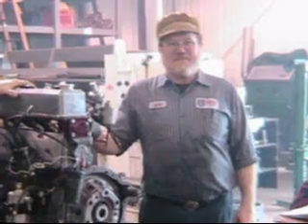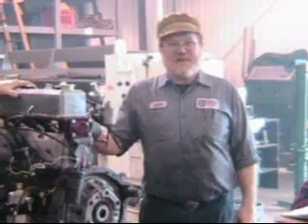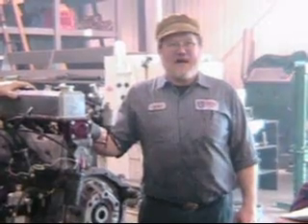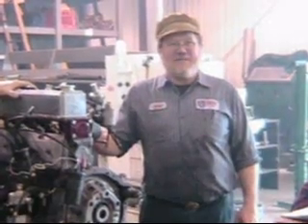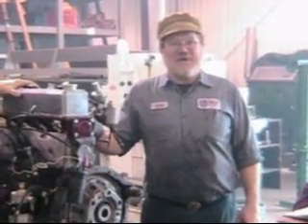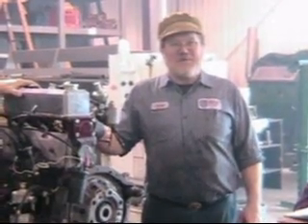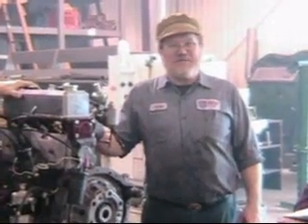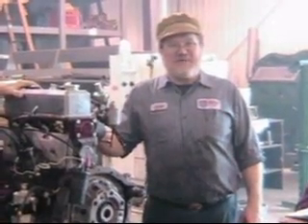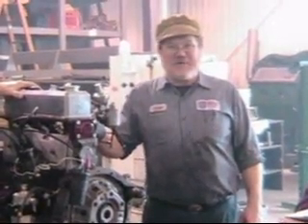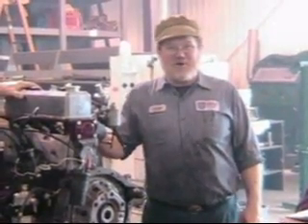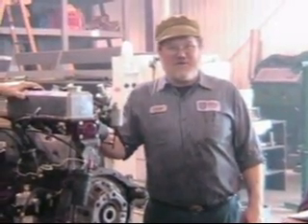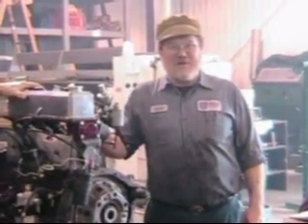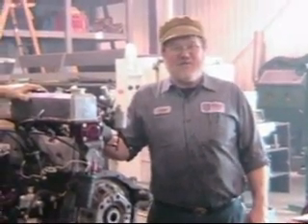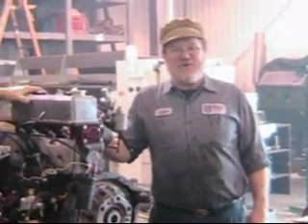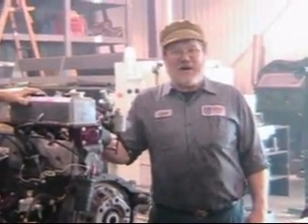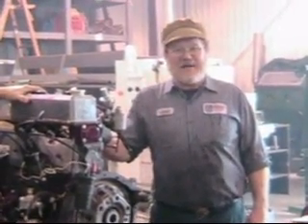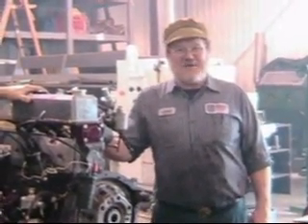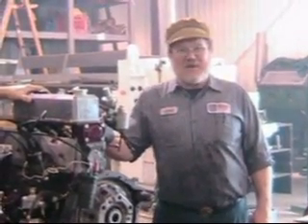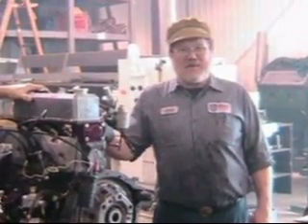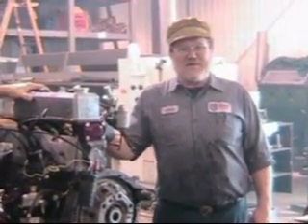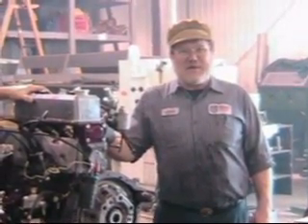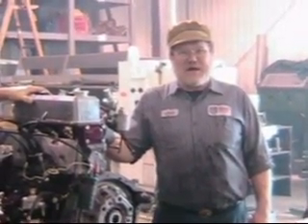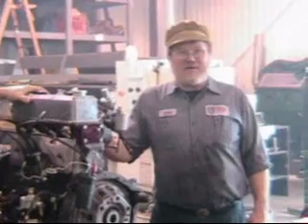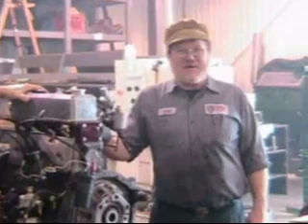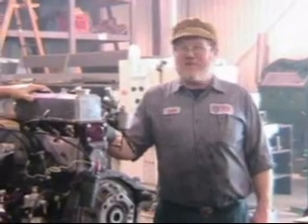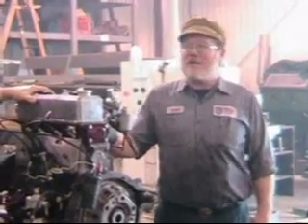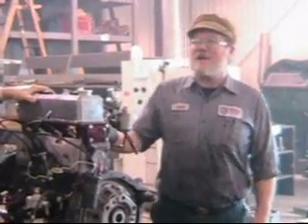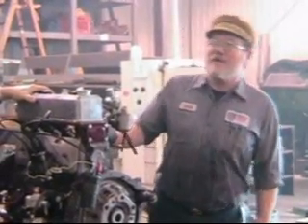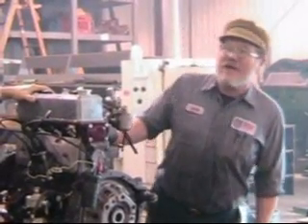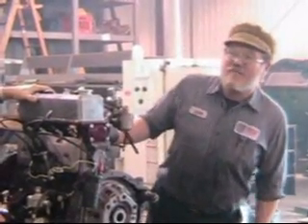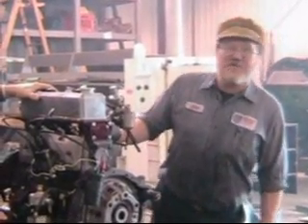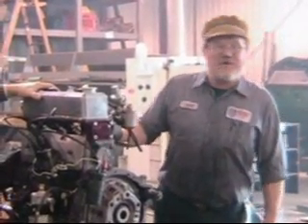Hi, I'm John Twist of University Motors. We're doing our Engine Rebuild Seminar. It's about 3 o'clock, pushing 3.